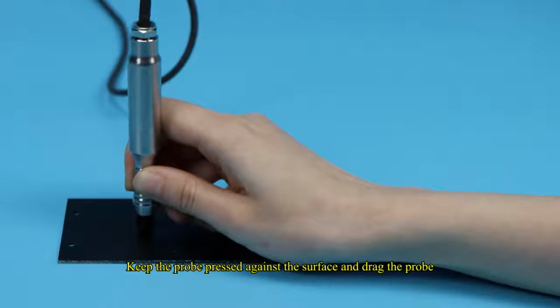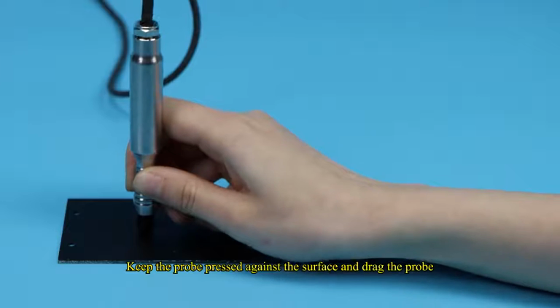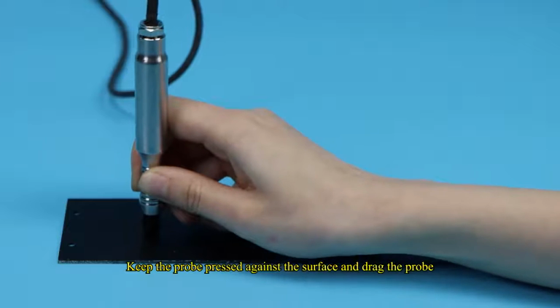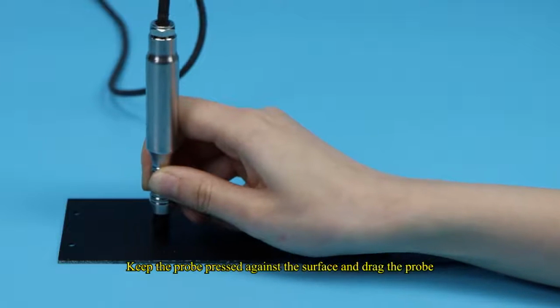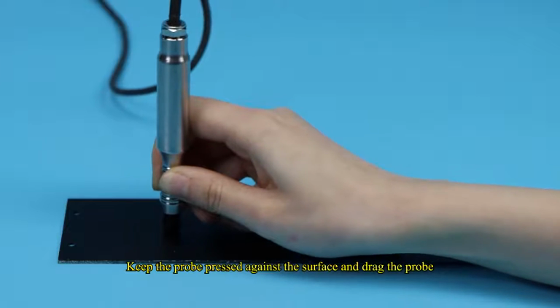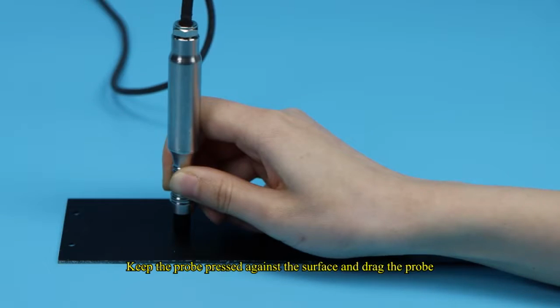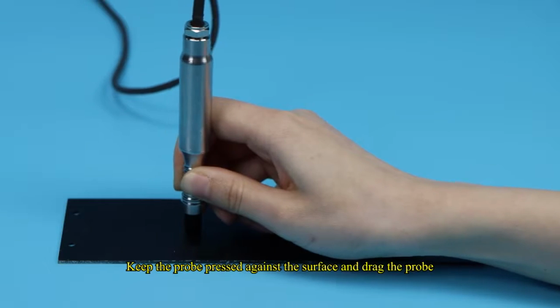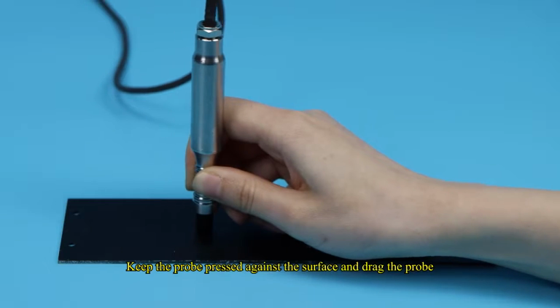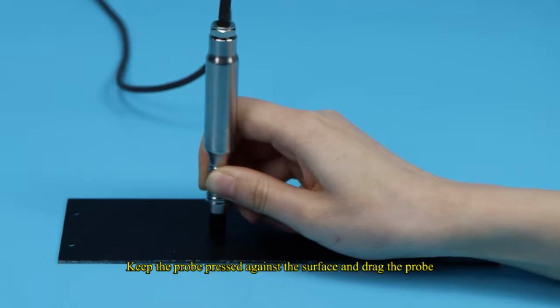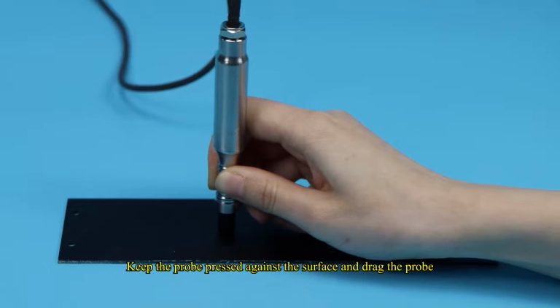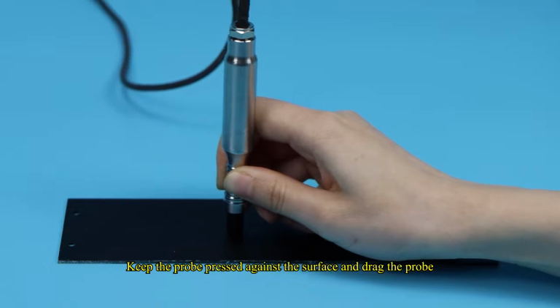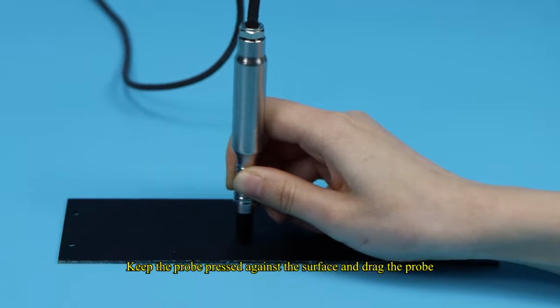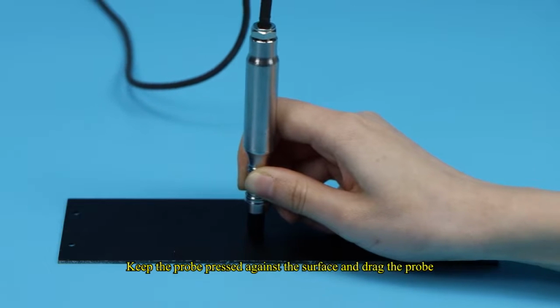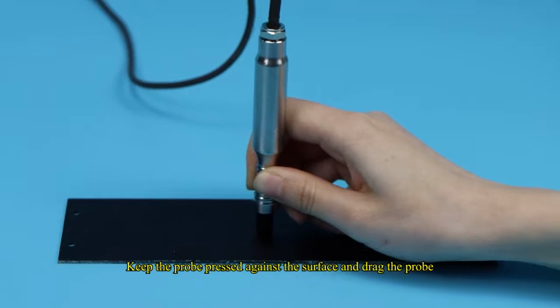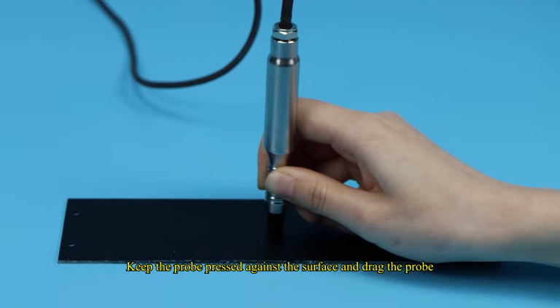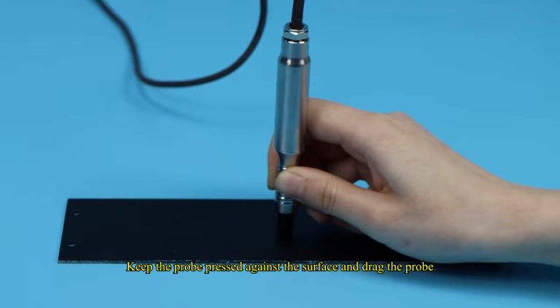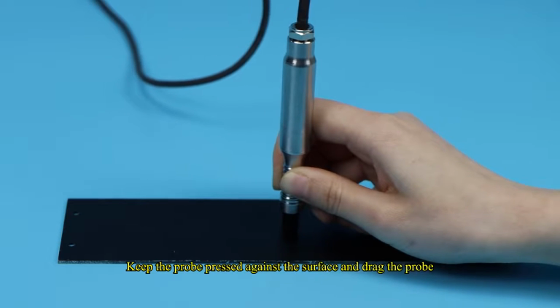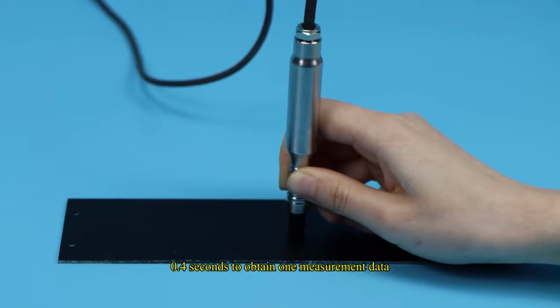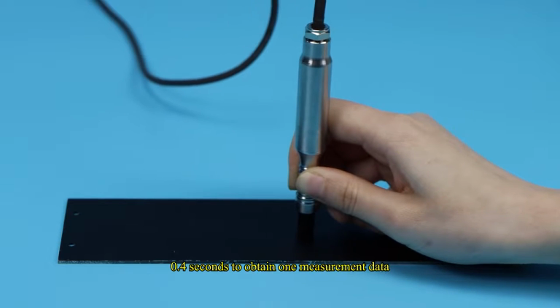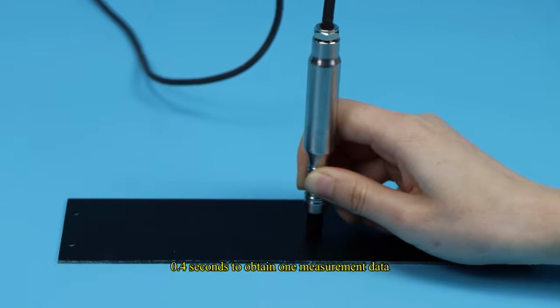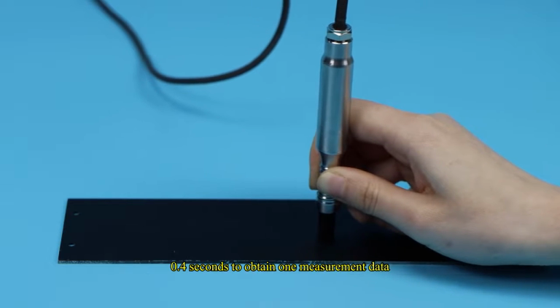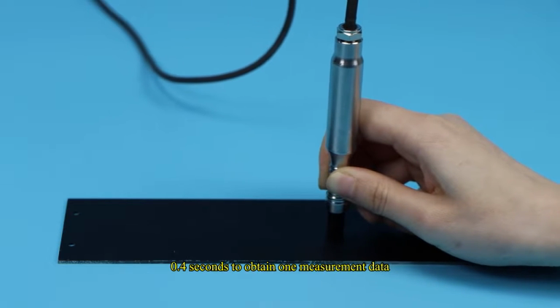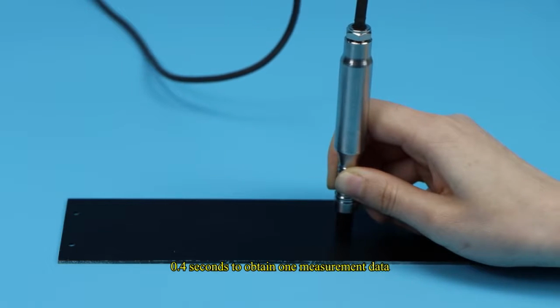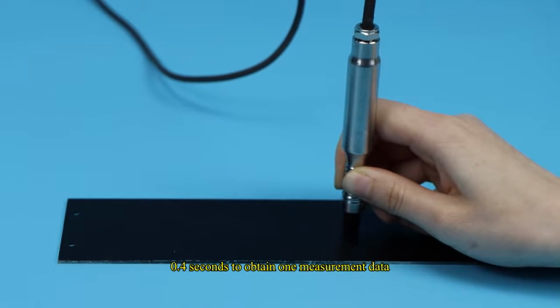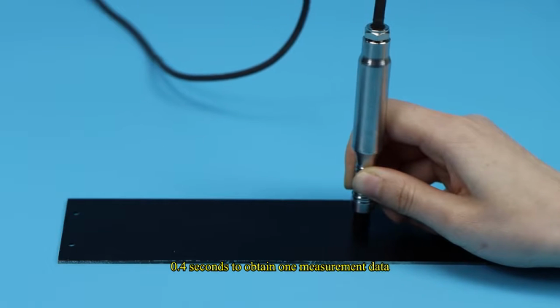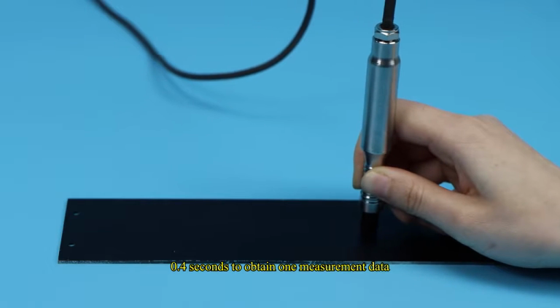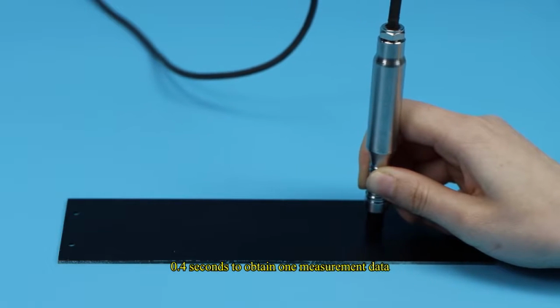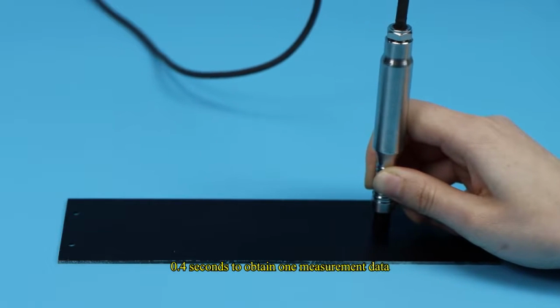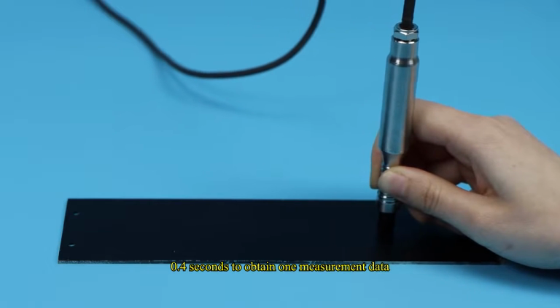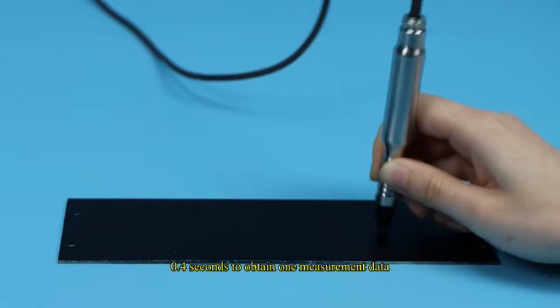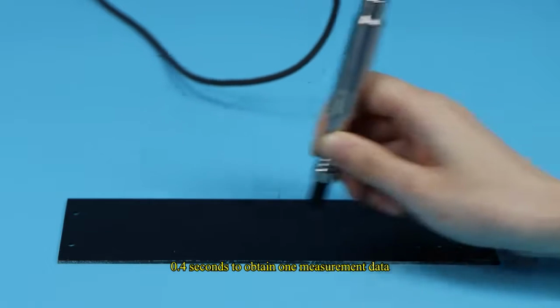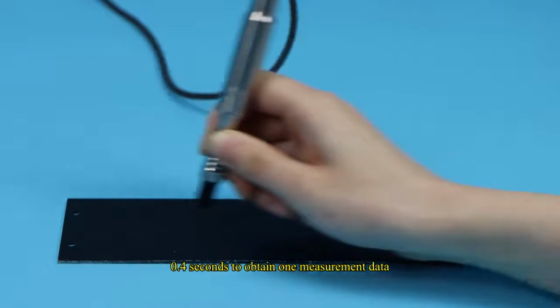Keep the probe pressed against the surface and drag the probe. Every 0.4 seconds, one measurement data point is obtained.